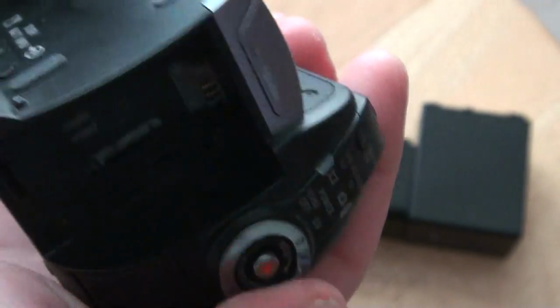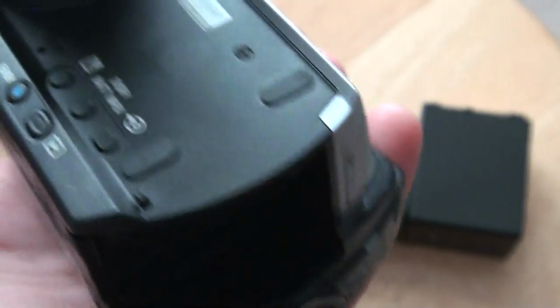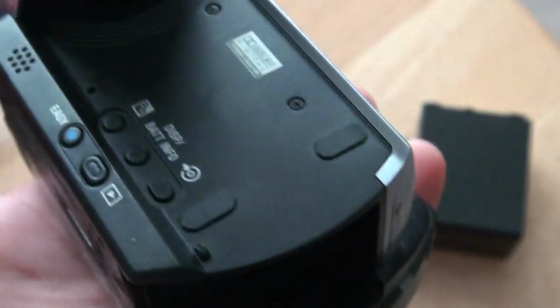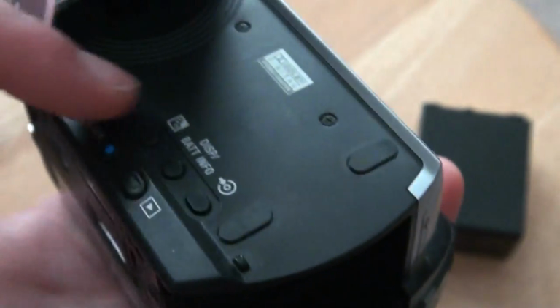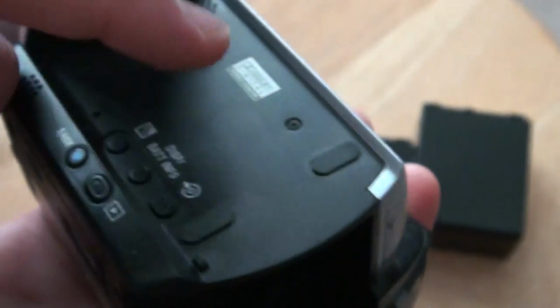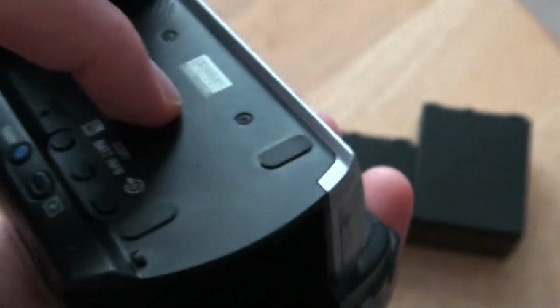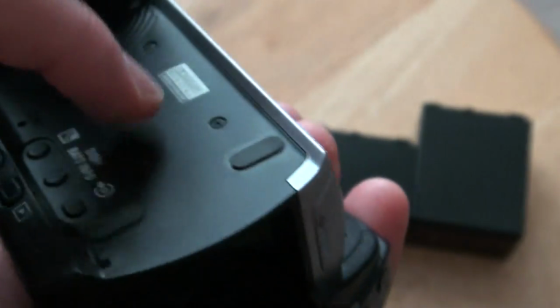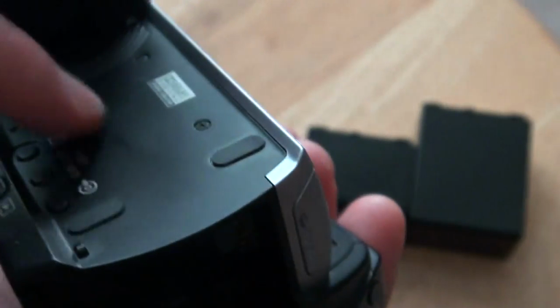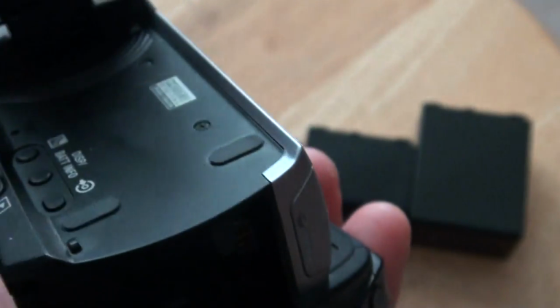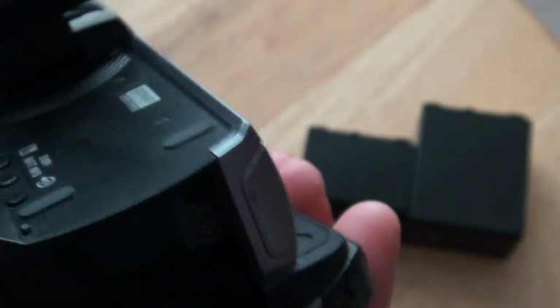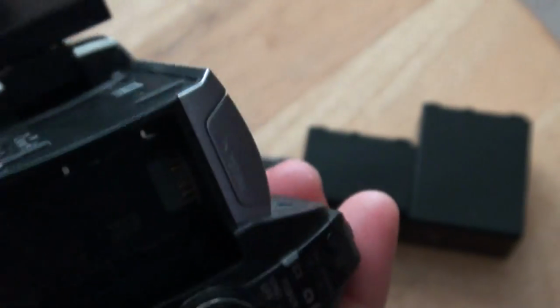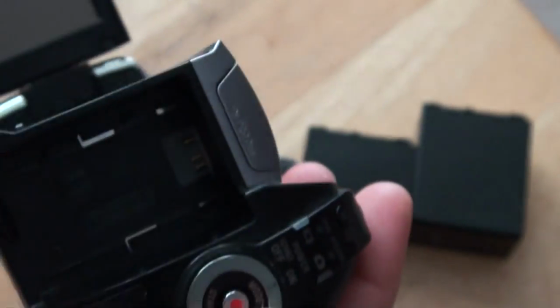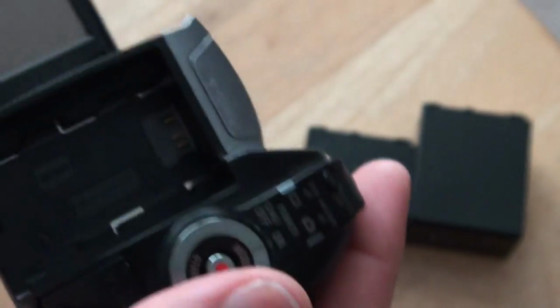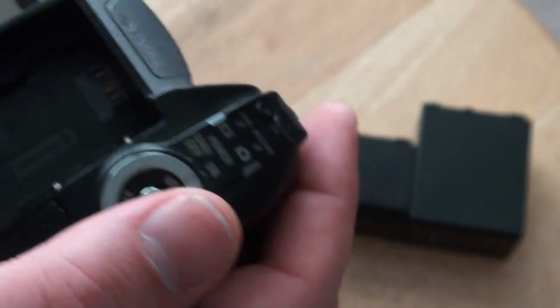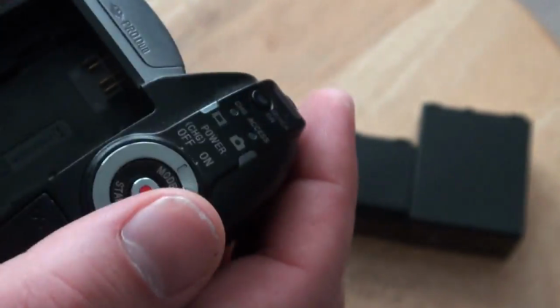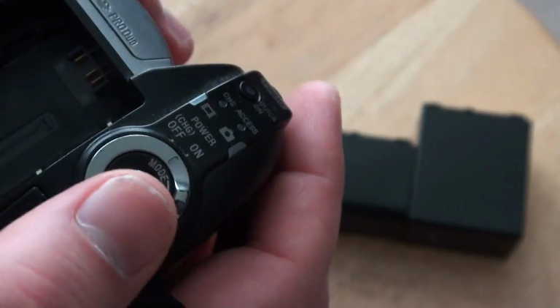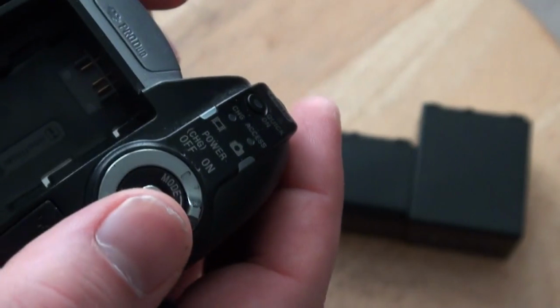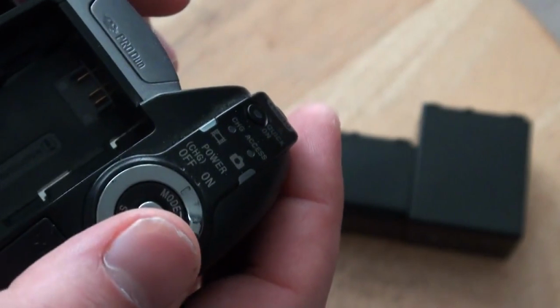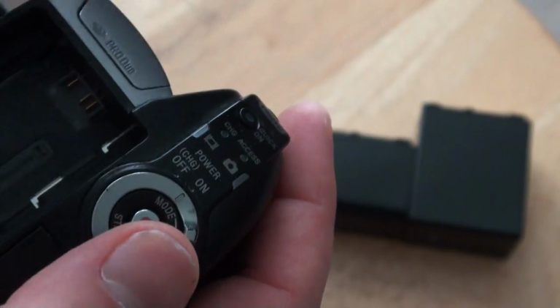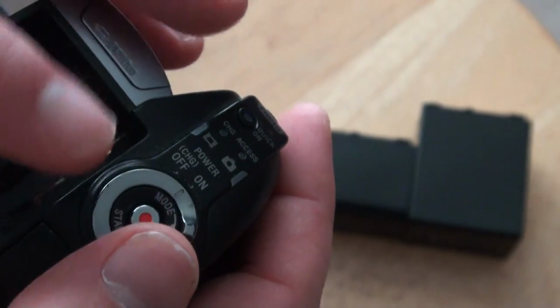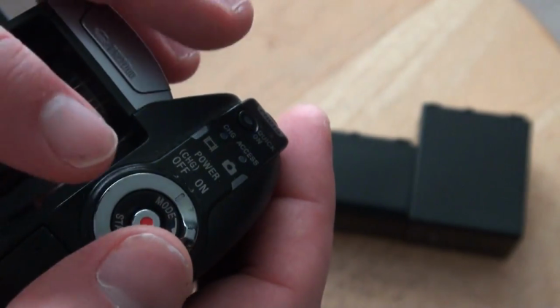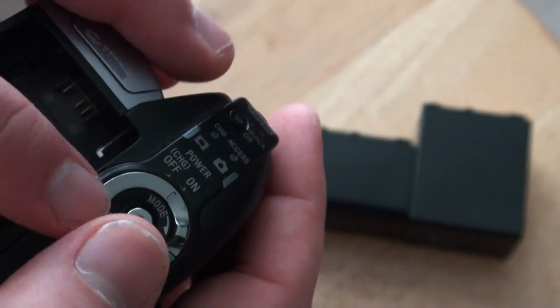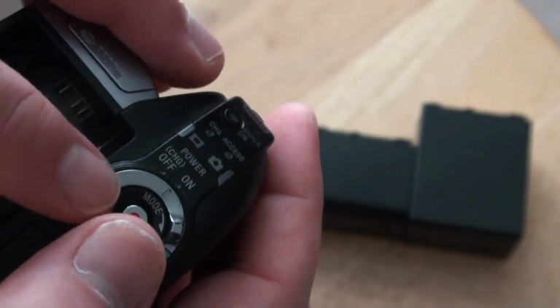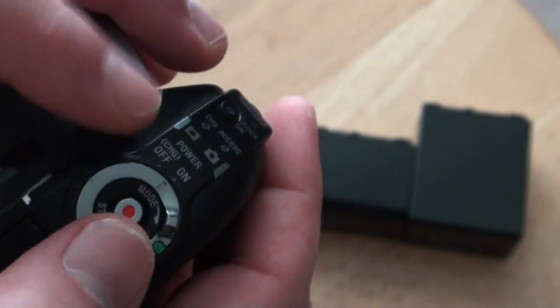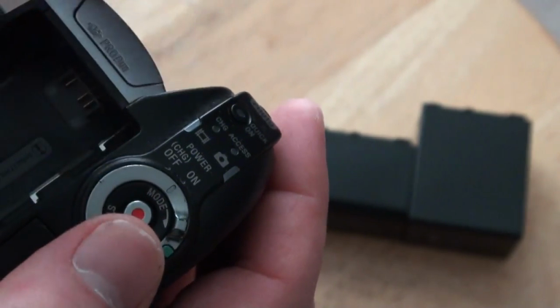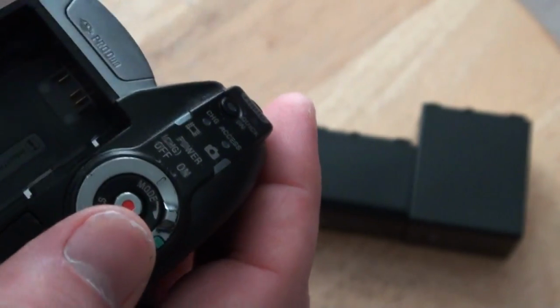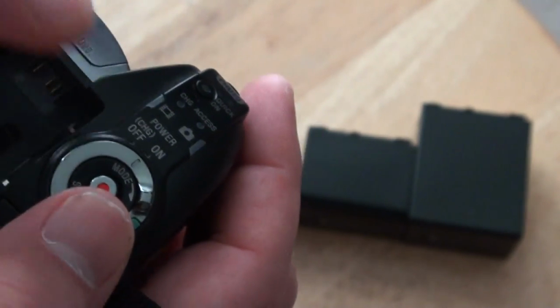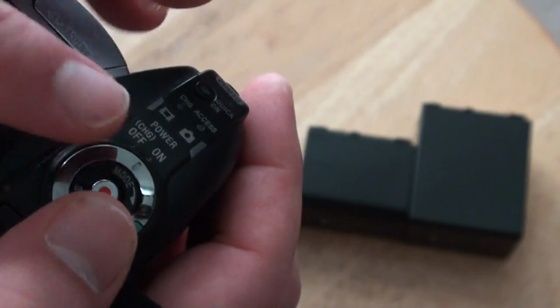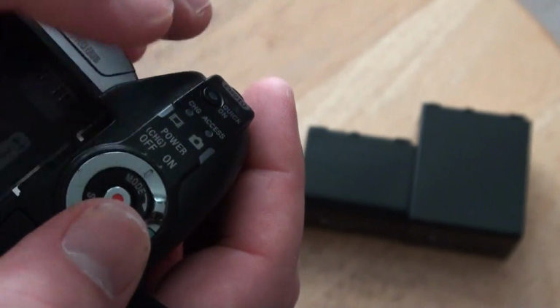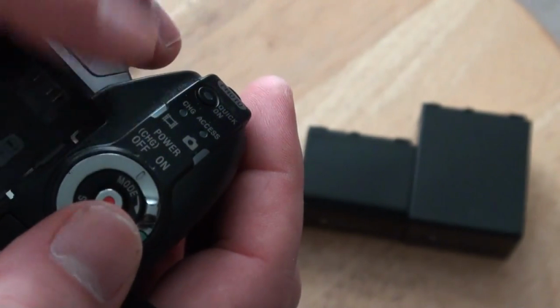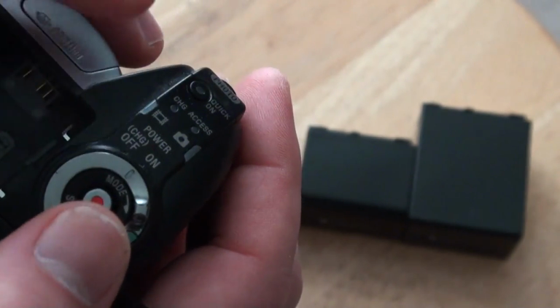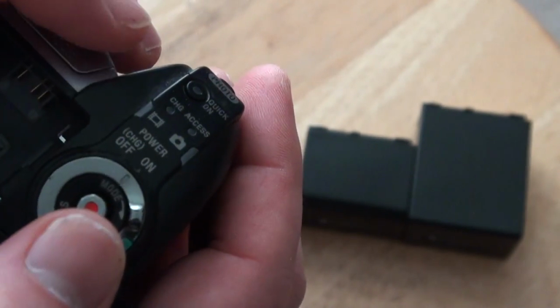There's not a battery in right now, but this is my favorite way to turn on a camera. I don't like the ones that have a power button you have to turn on like that. It's kind of cheaper, but this is better. That's why I like this.